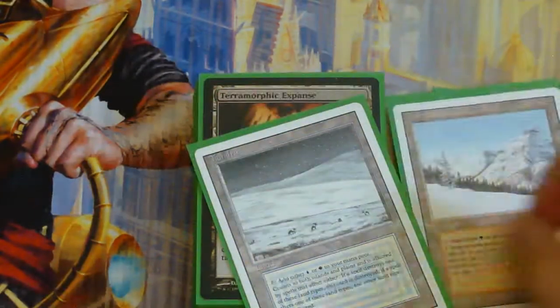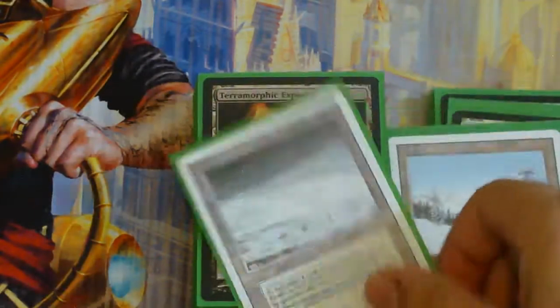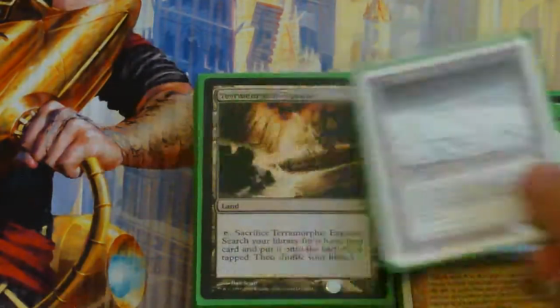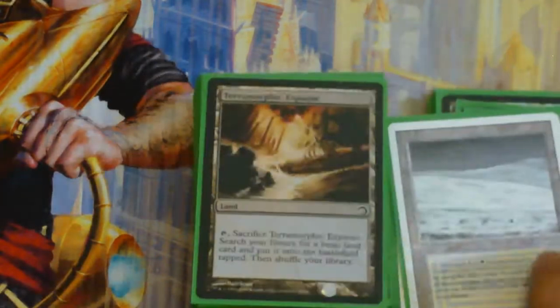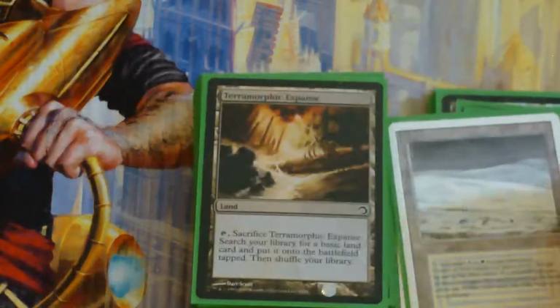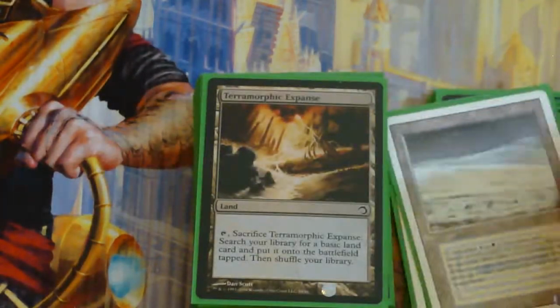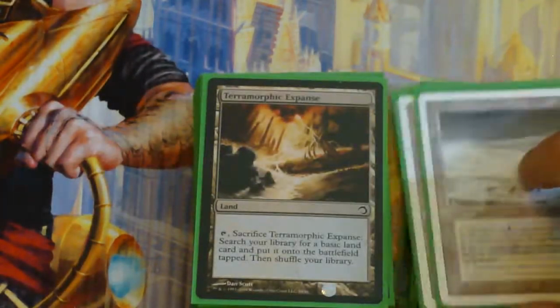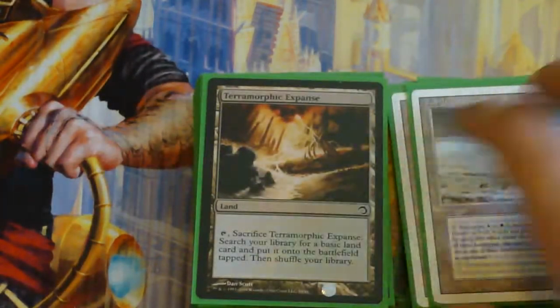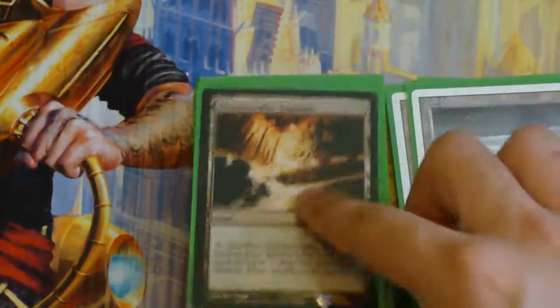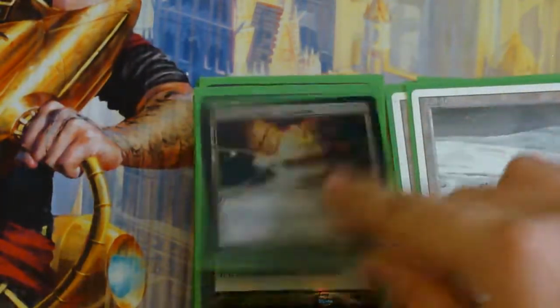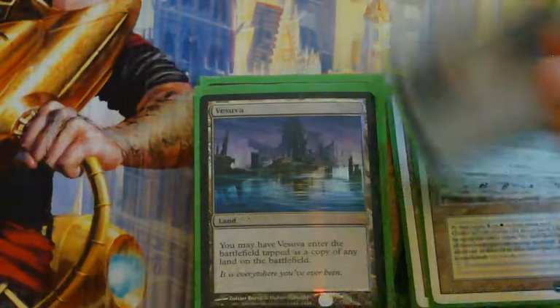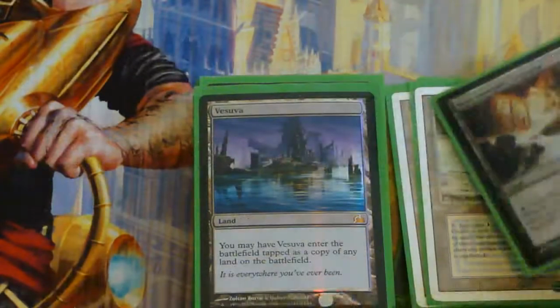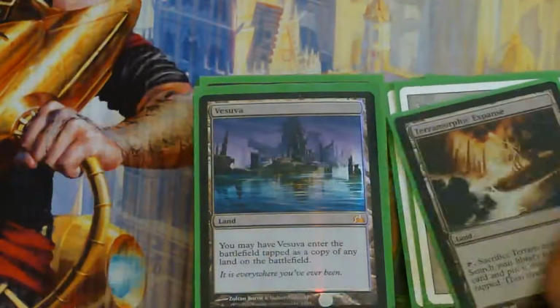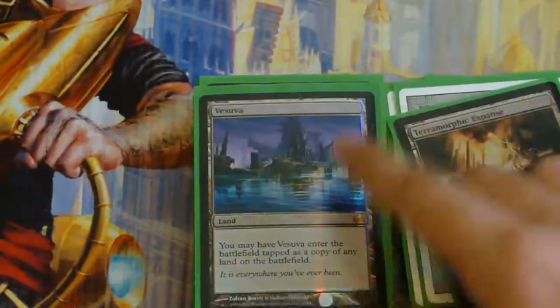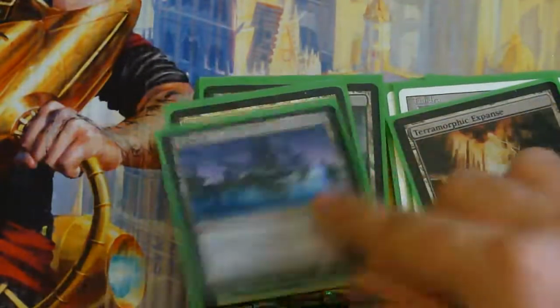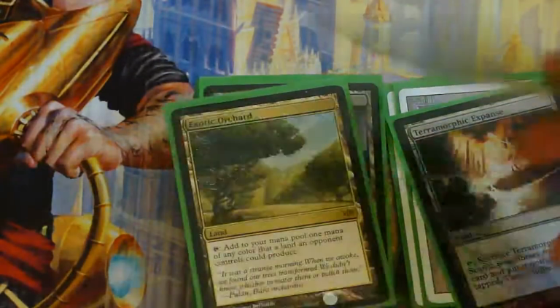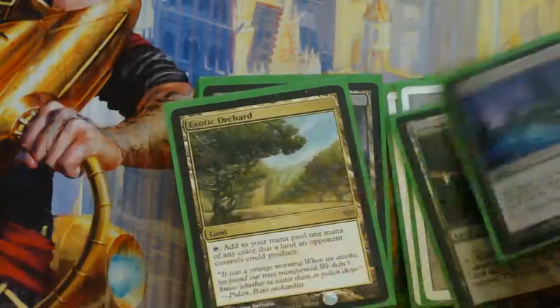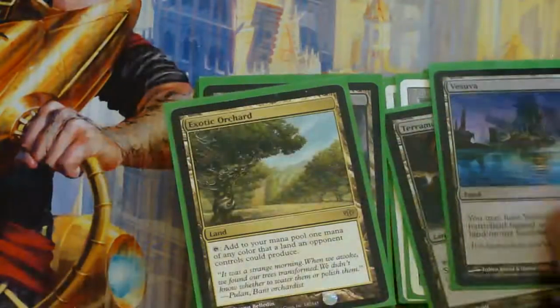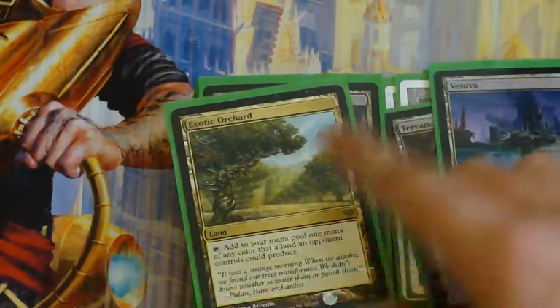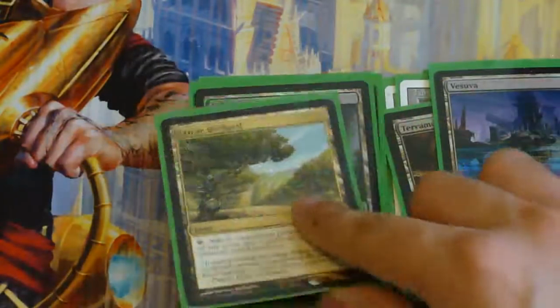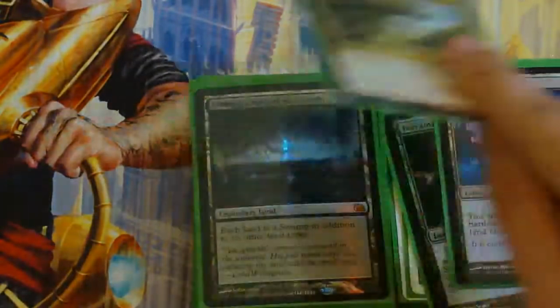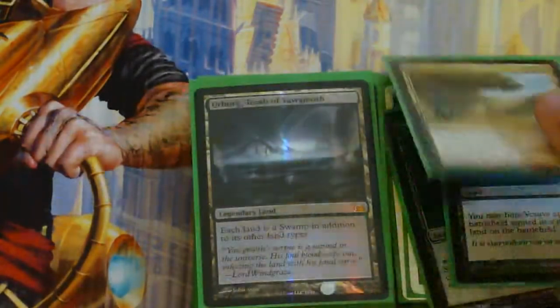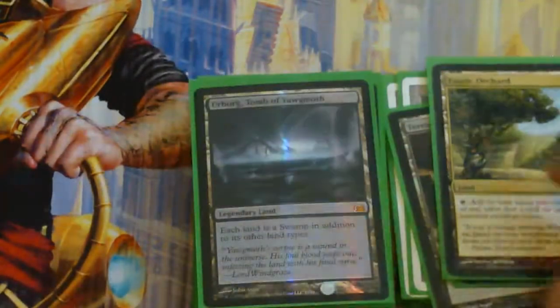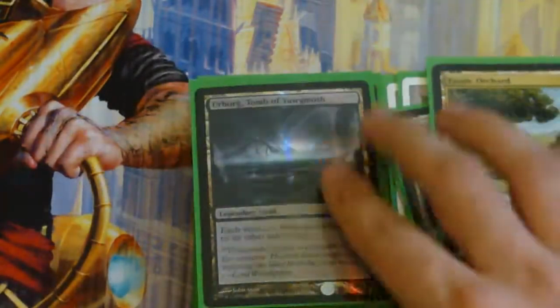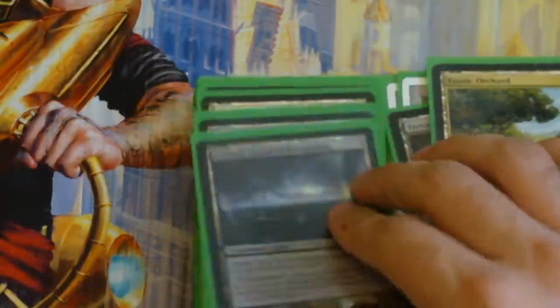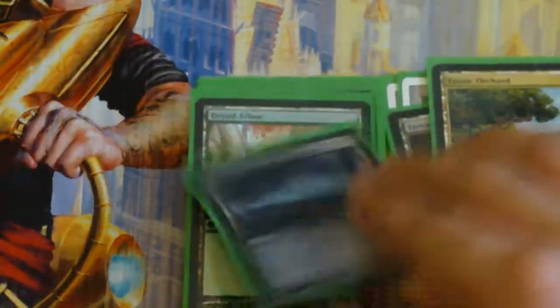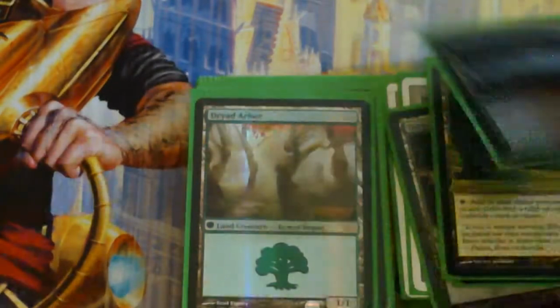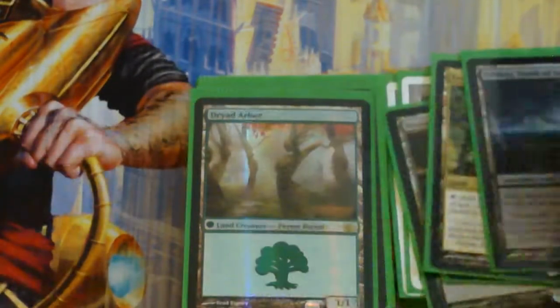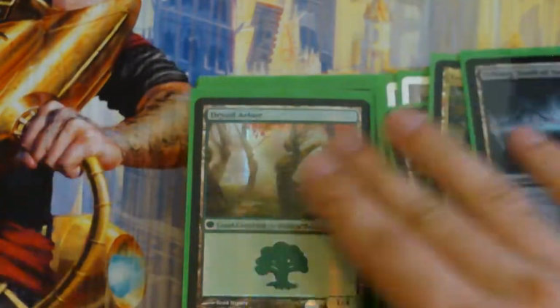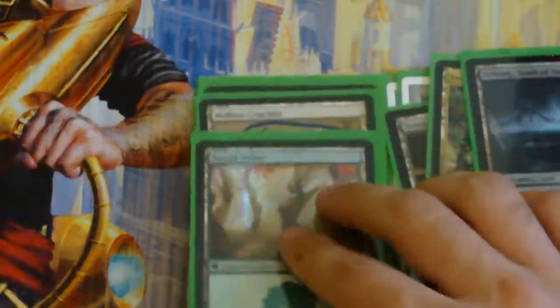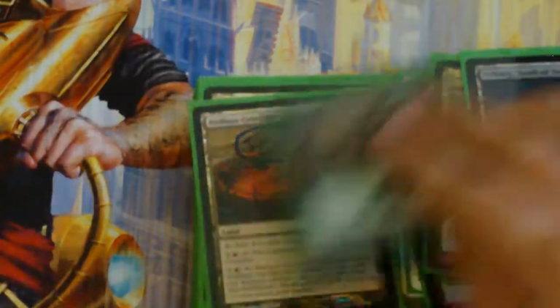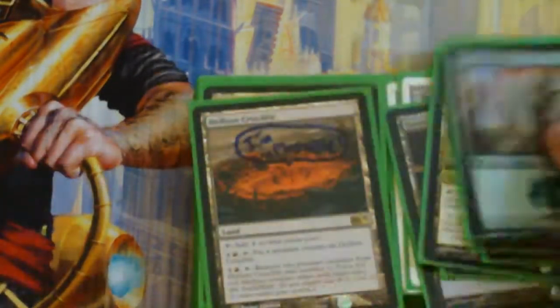Tundra Taiga, Terramorphic, Vesuva, Exotic Orchard, Urborg.